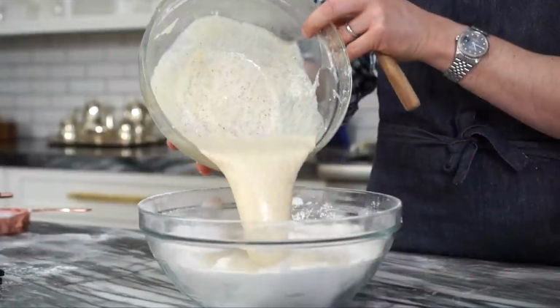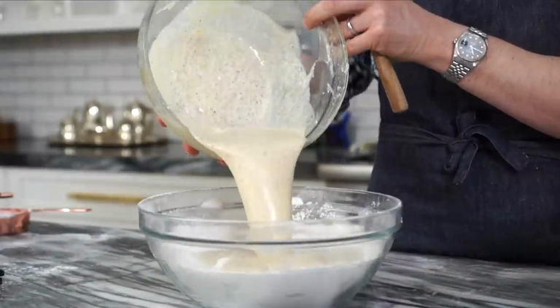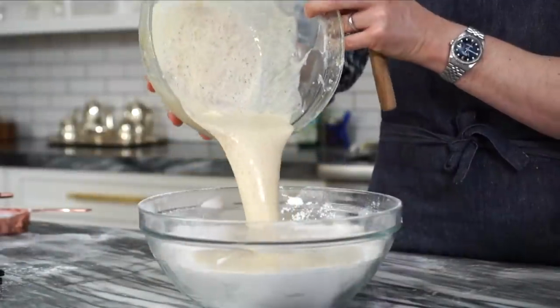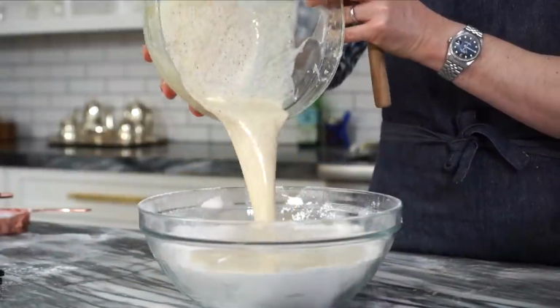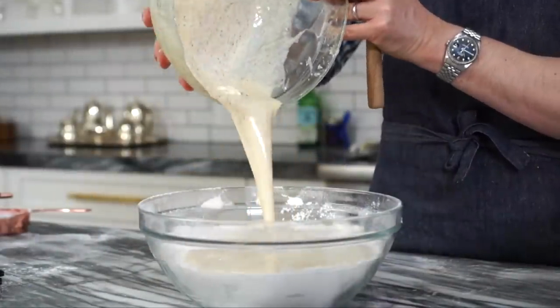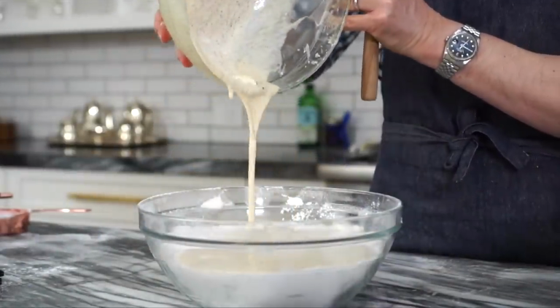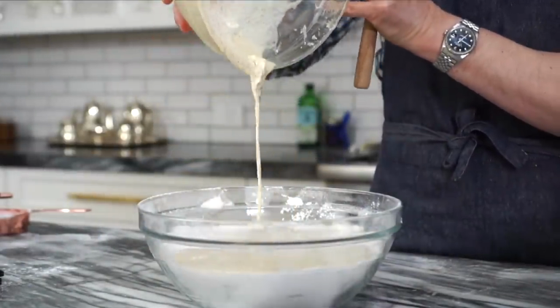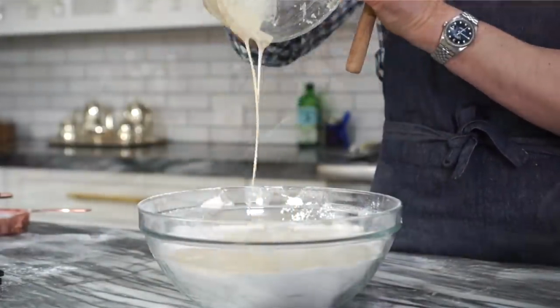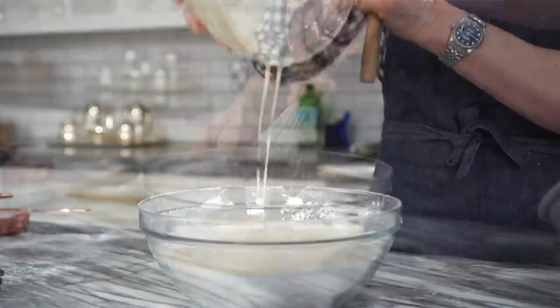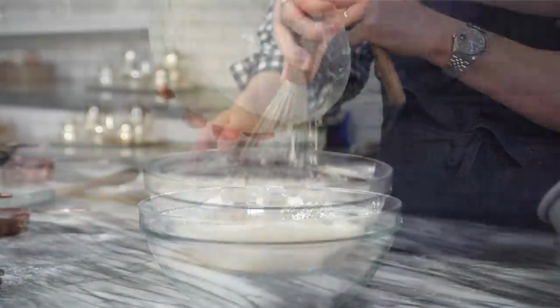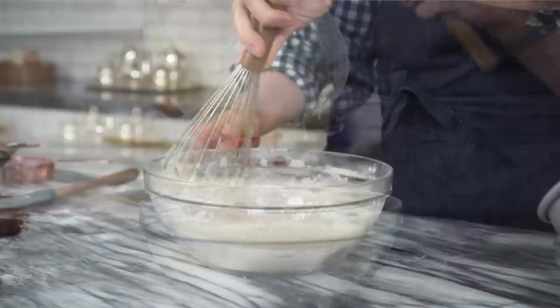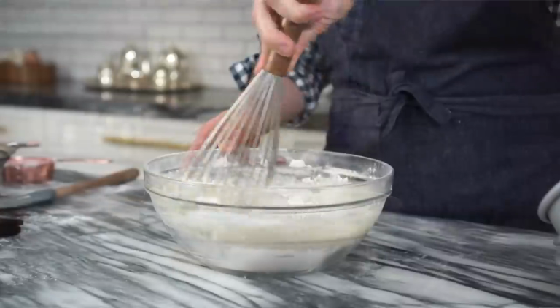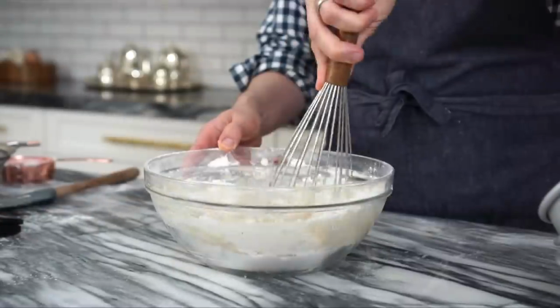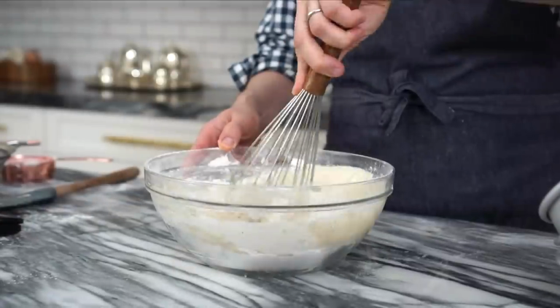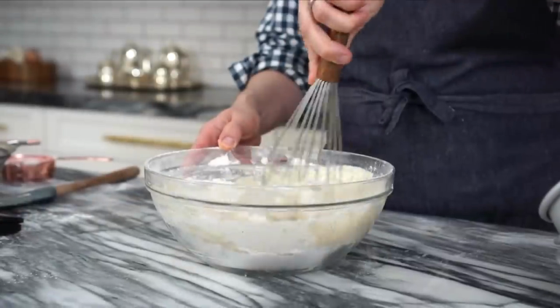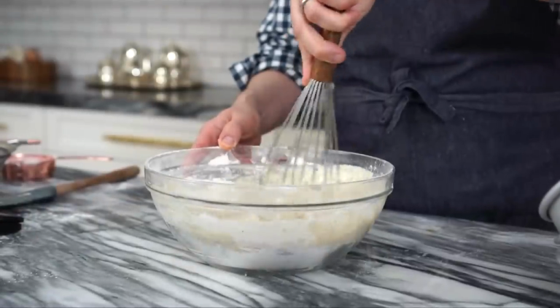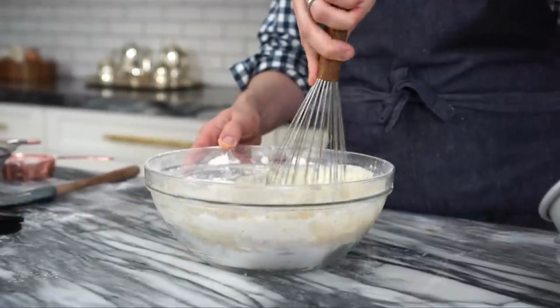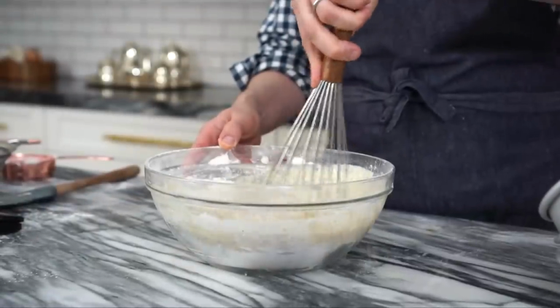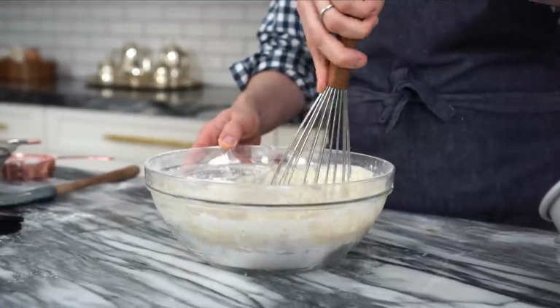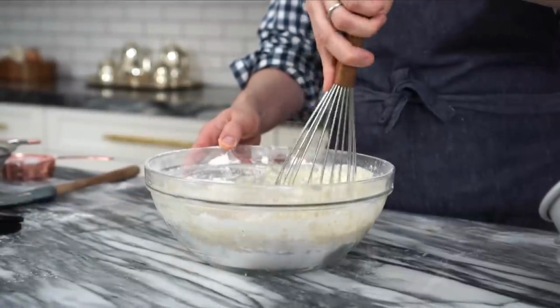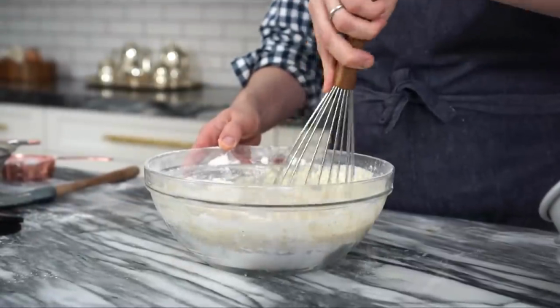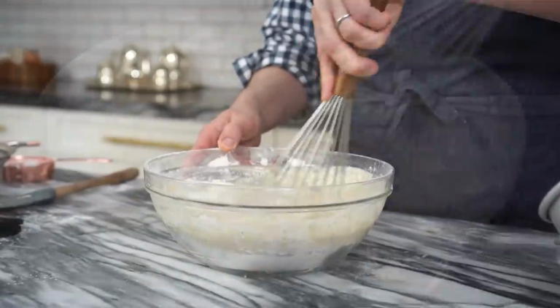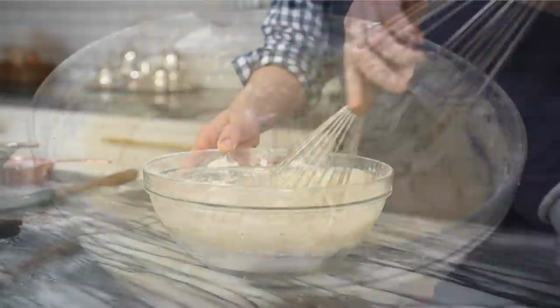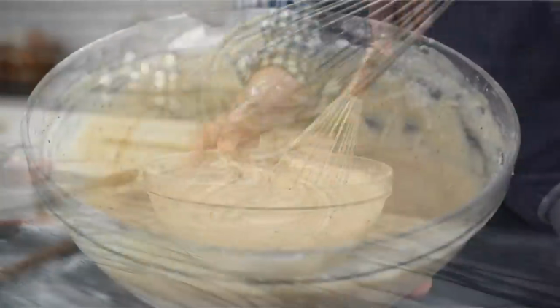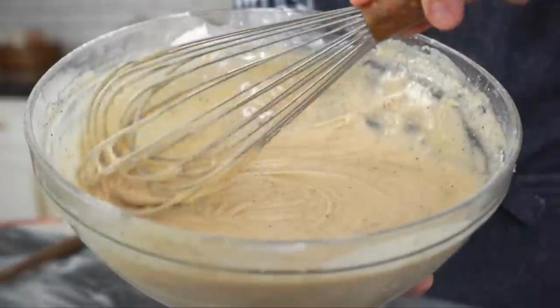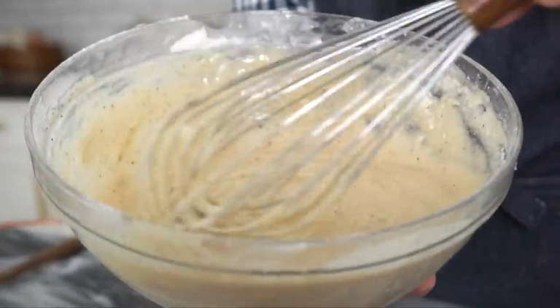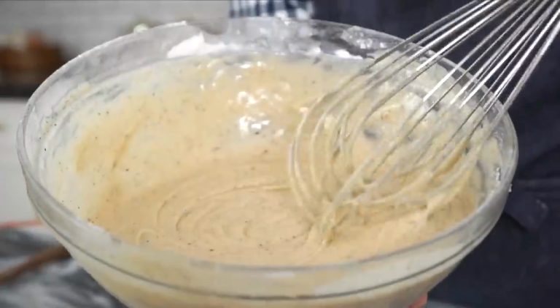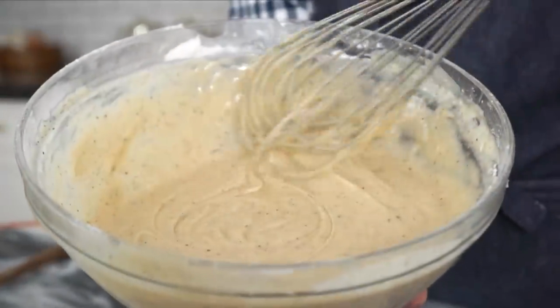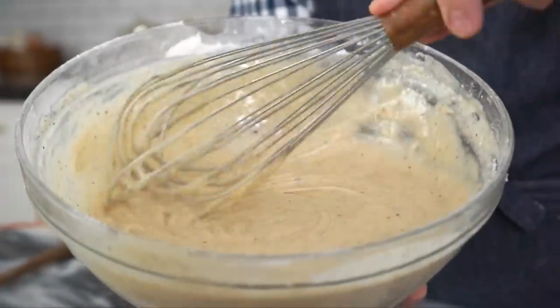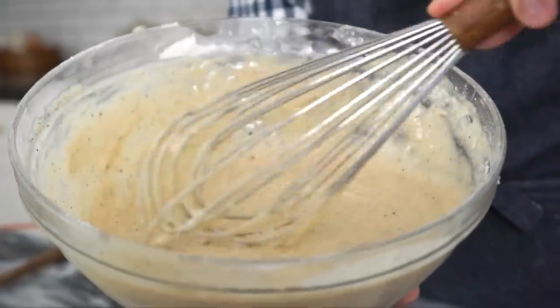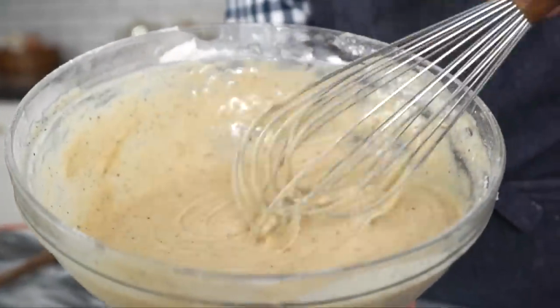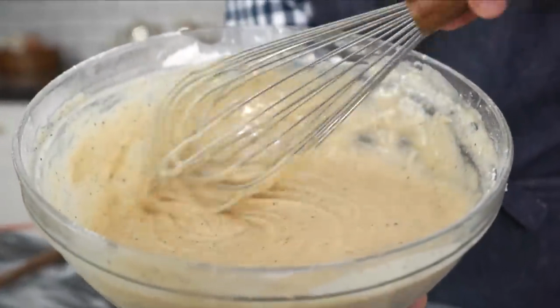Now all we have to do is pour the wet into the dry and give it a good whisk. Look how beautiful this batter is — it's kind of mesmerizing.